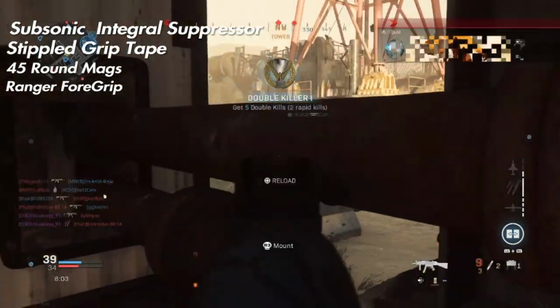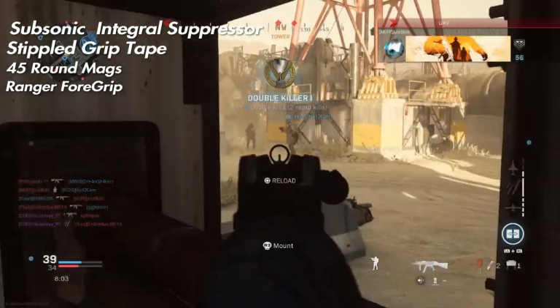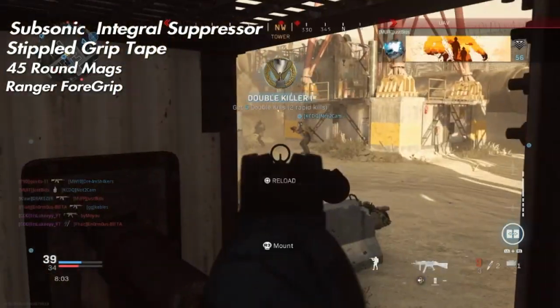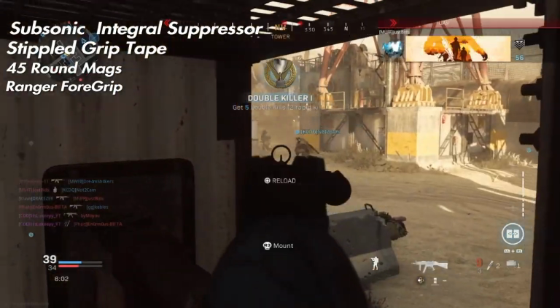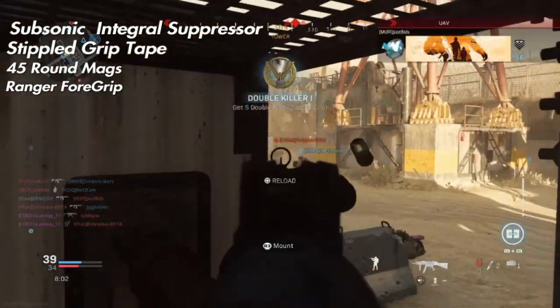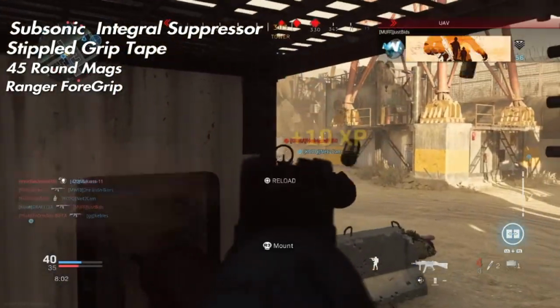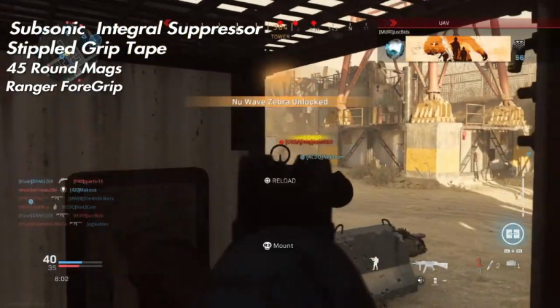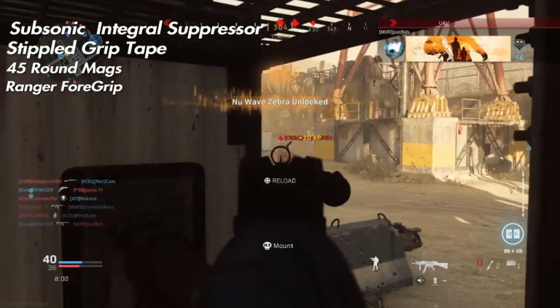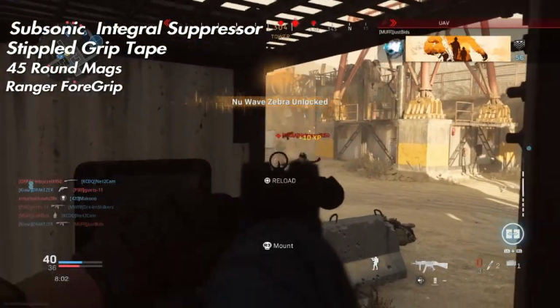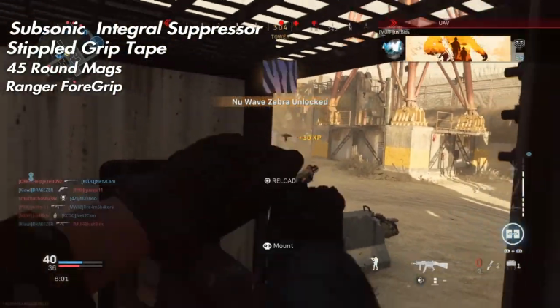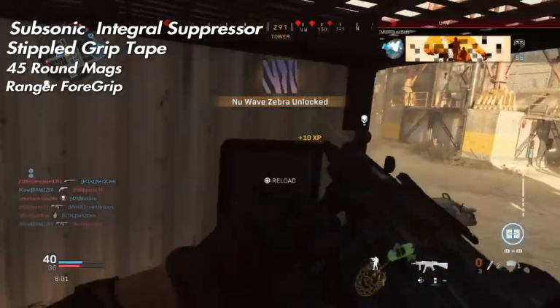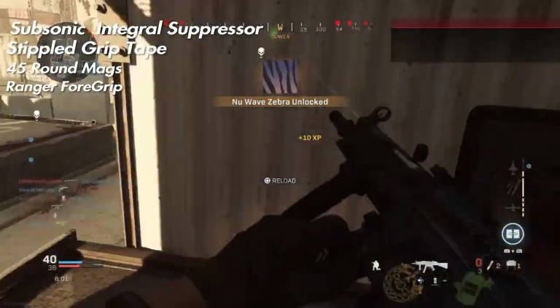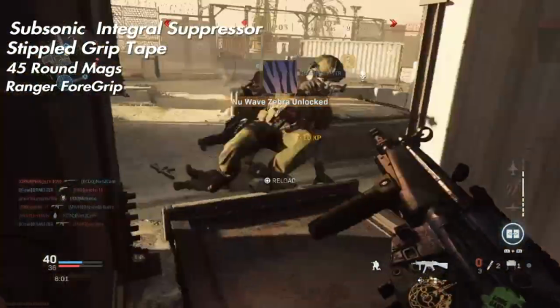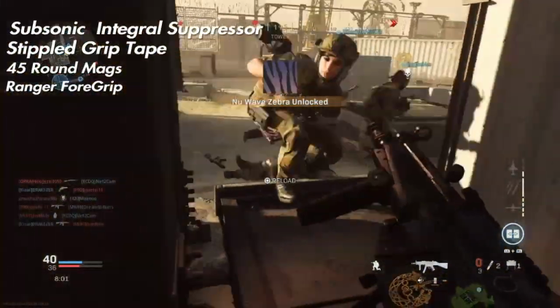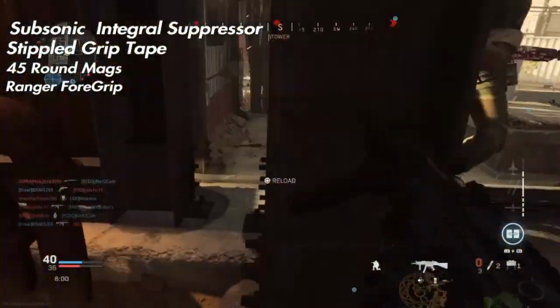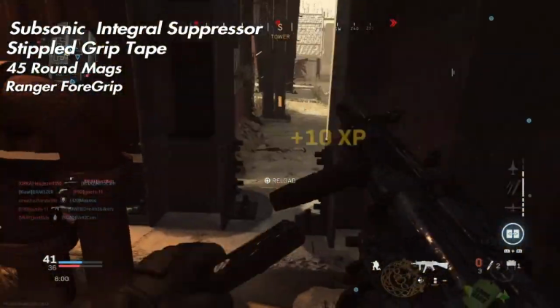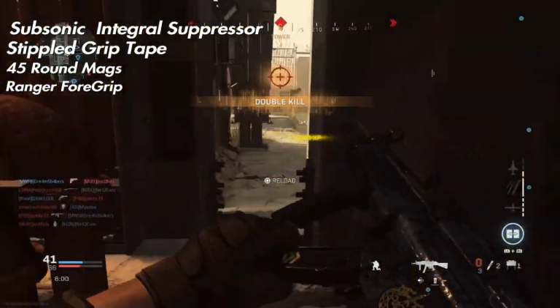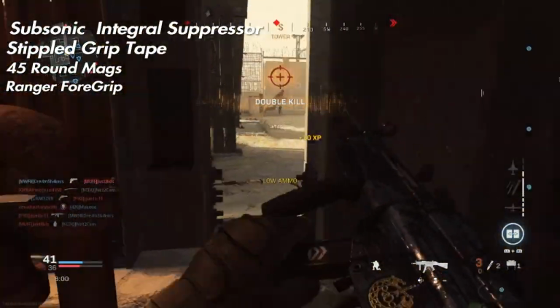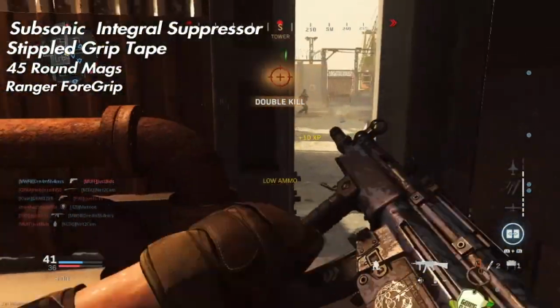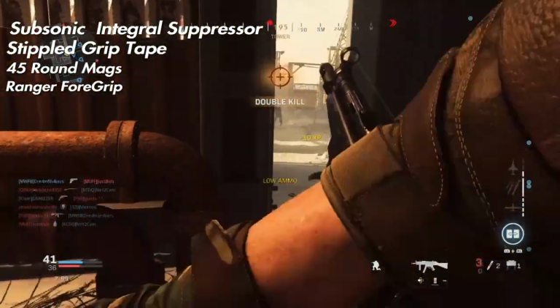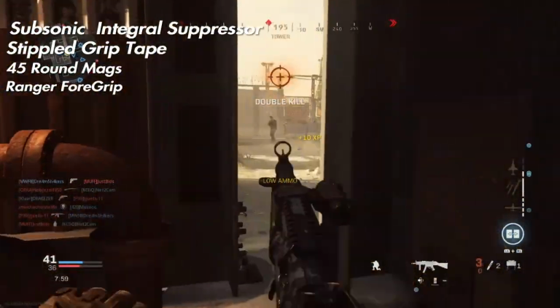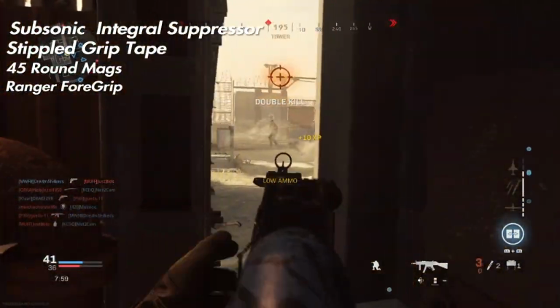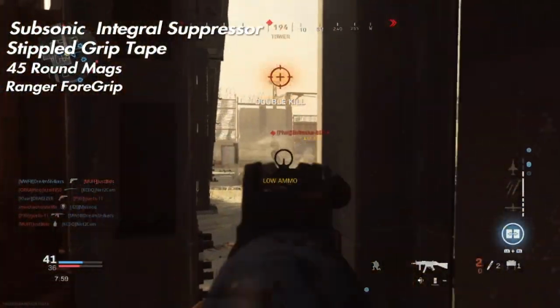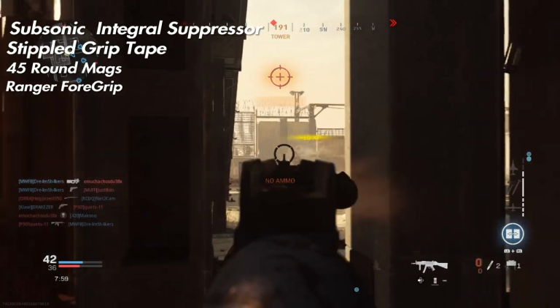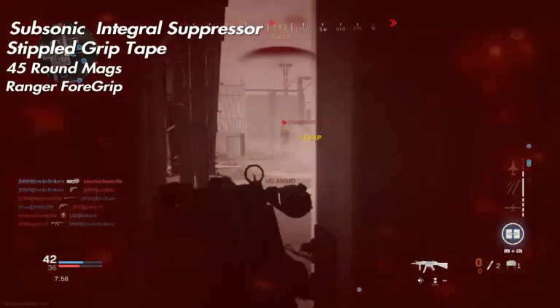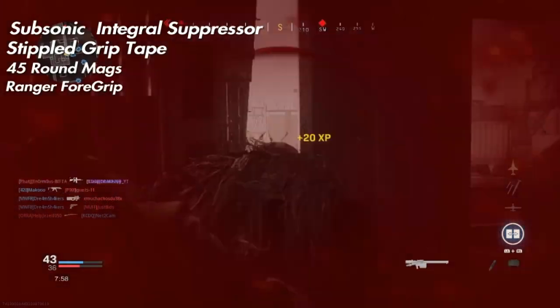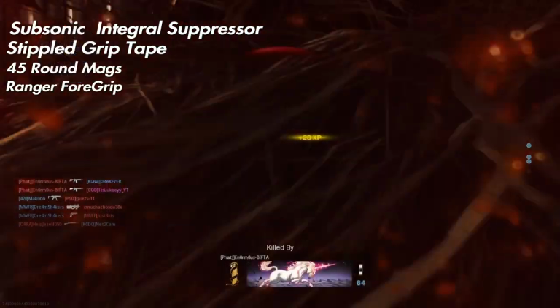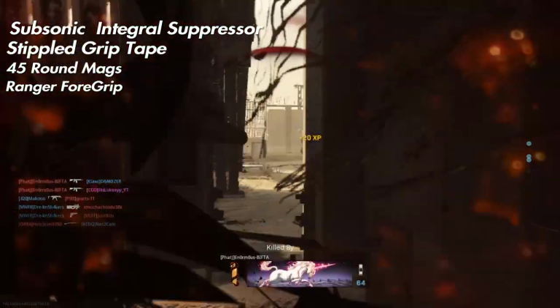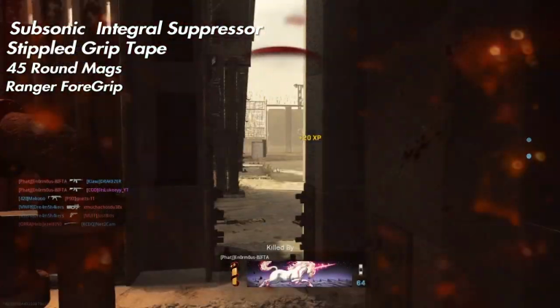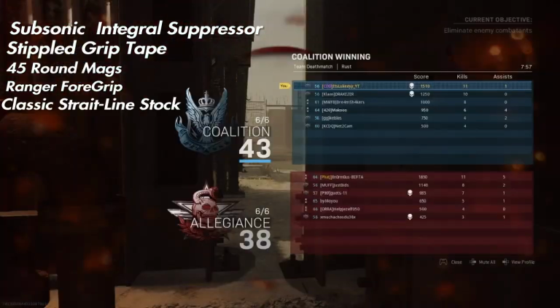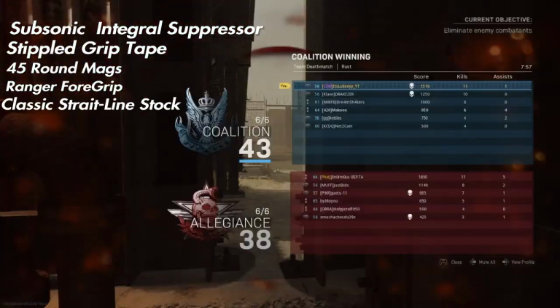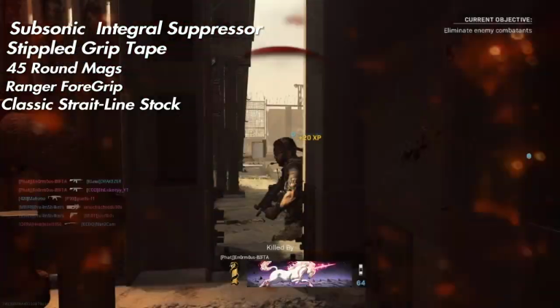Next up, the ranger foregrip for better accuracy. Everyone loves better accuracy, and this weapon is super accurate, especially with this class setup.